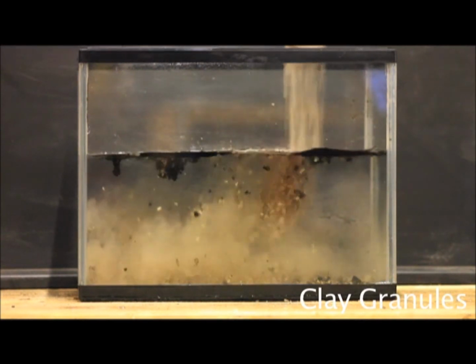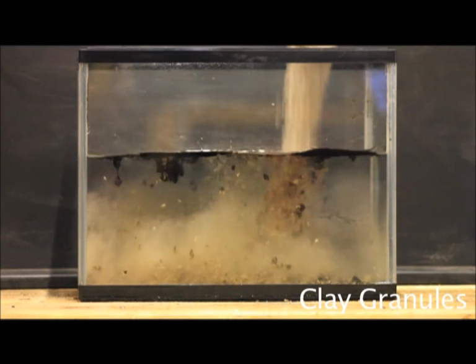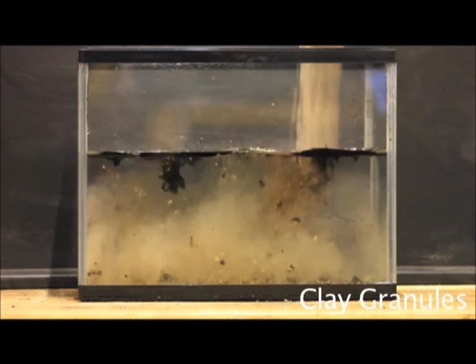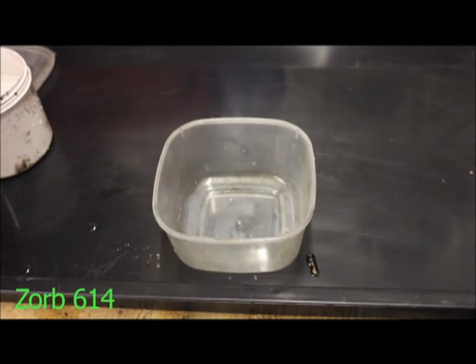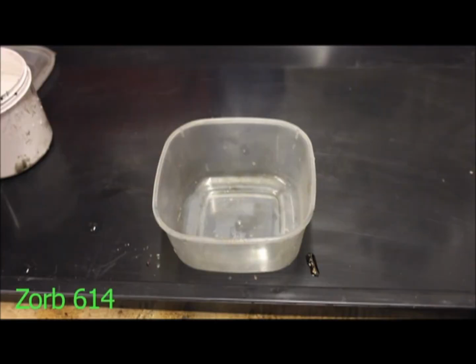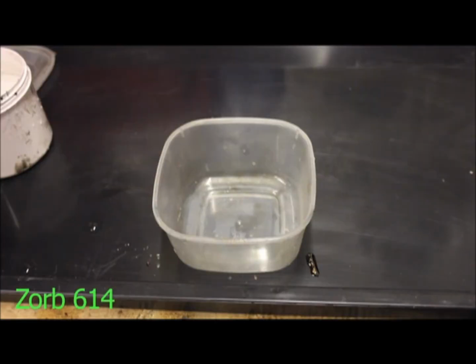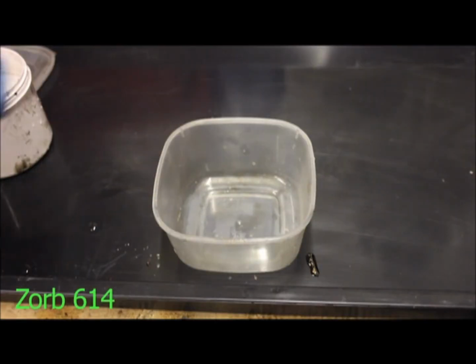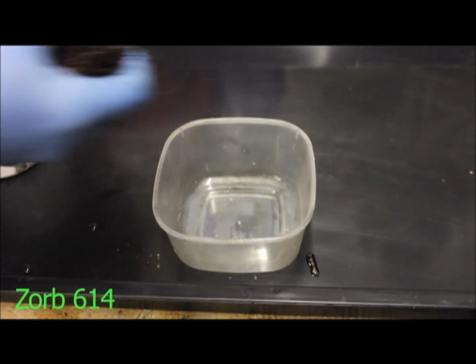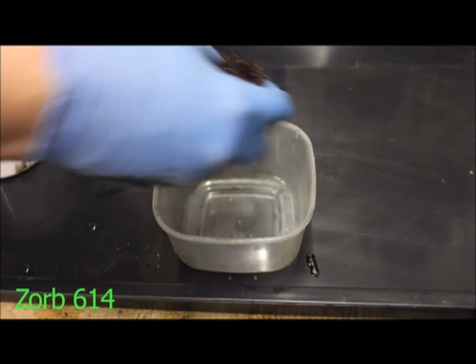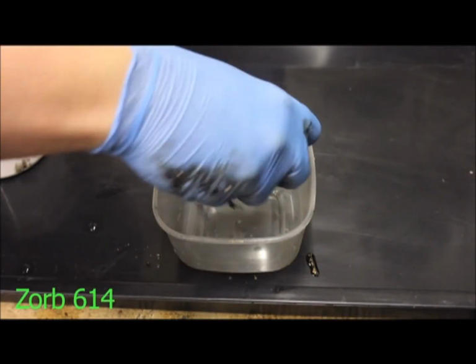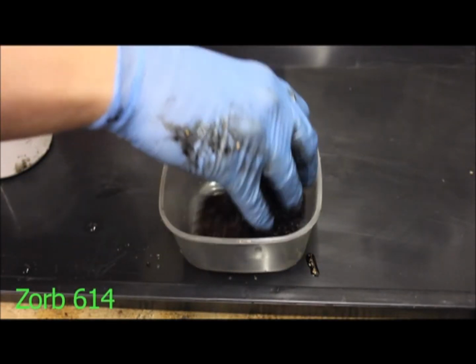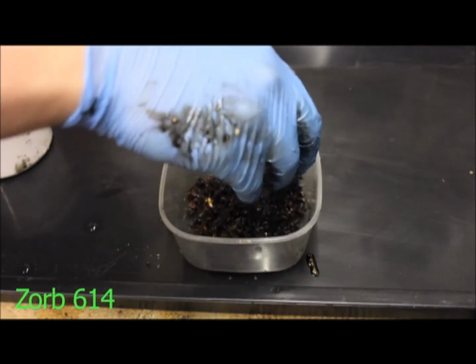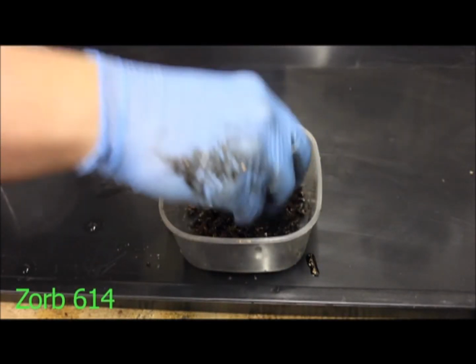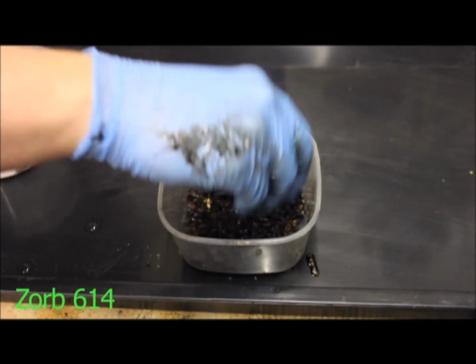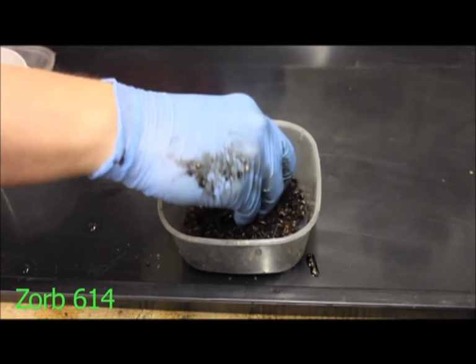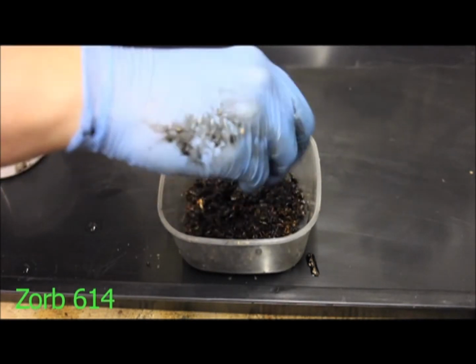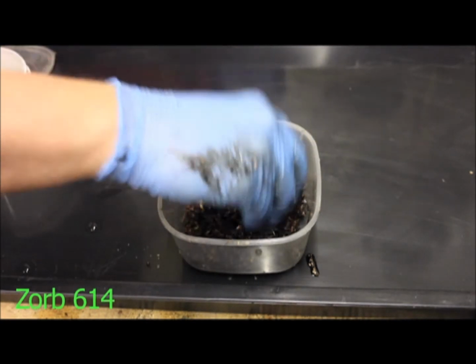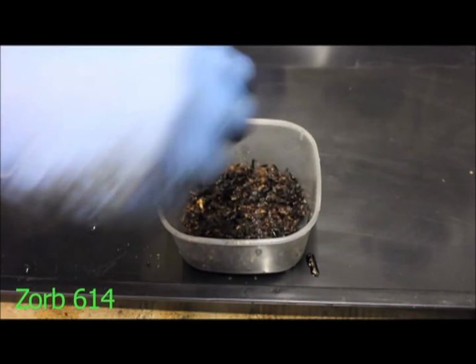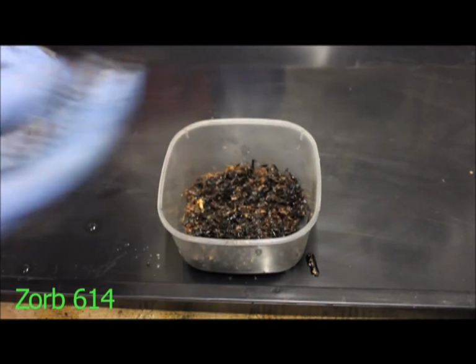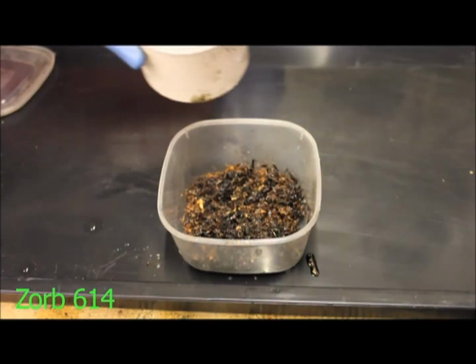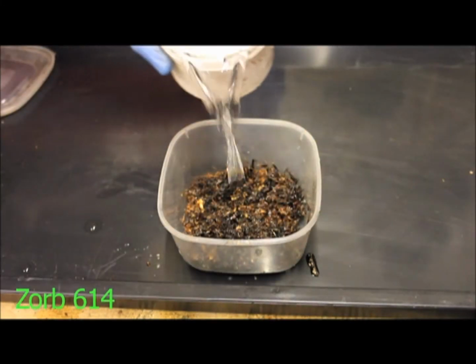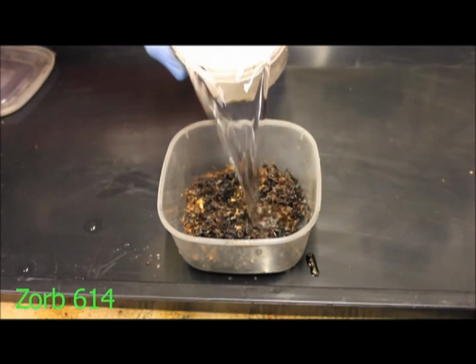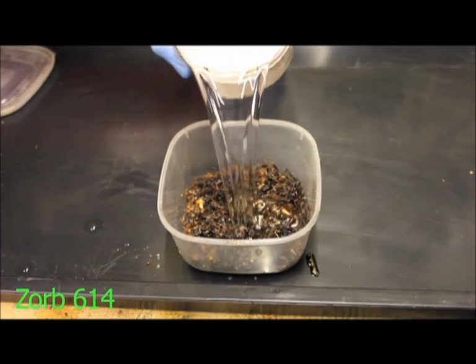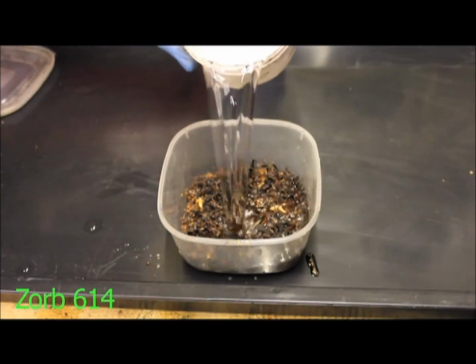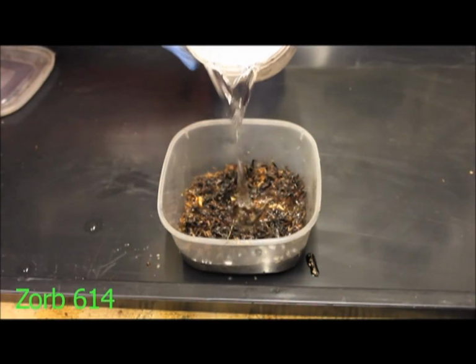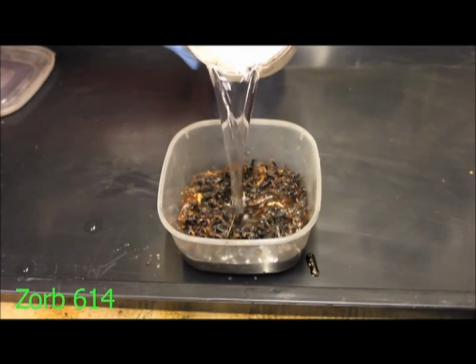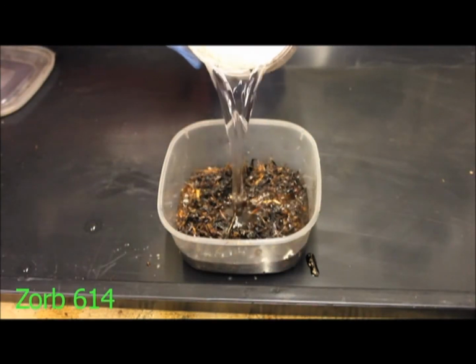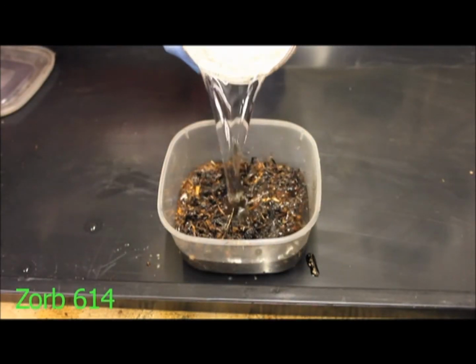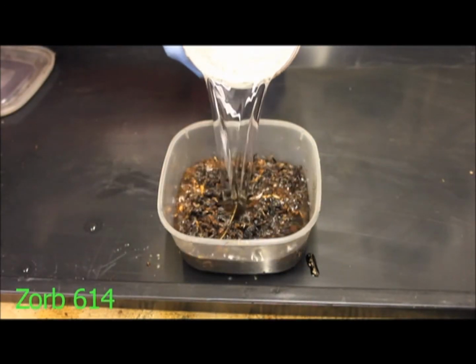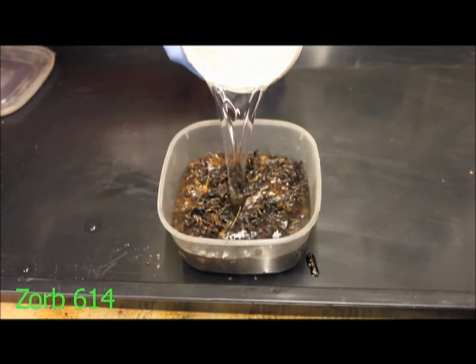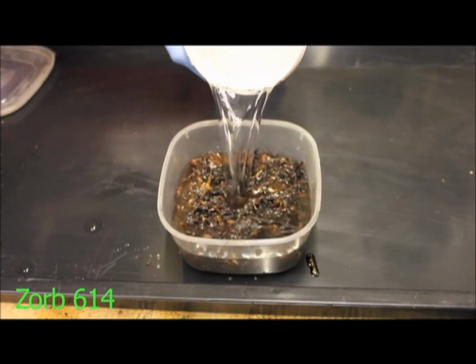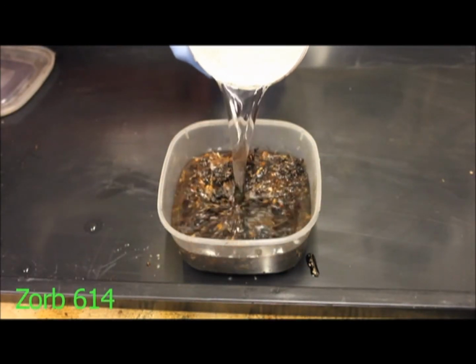Zorb is non-leaching, meaning once it absorbs oil it will hold it, whereas granules will not.